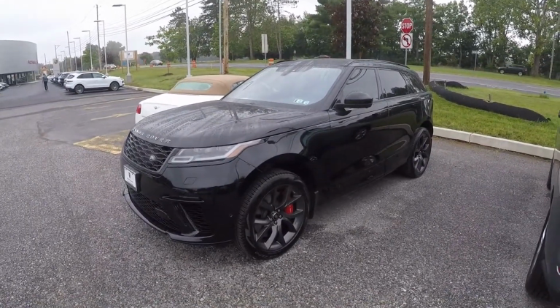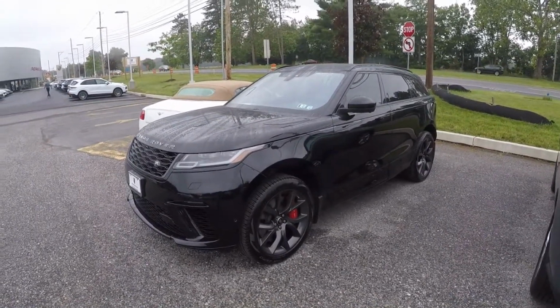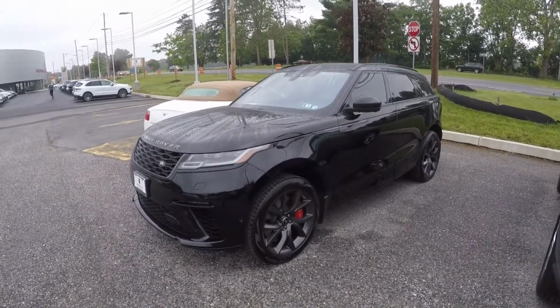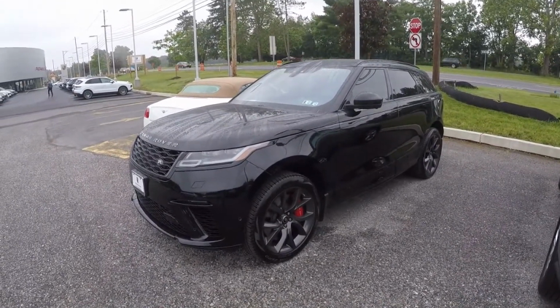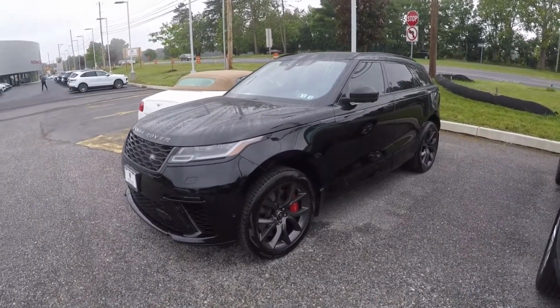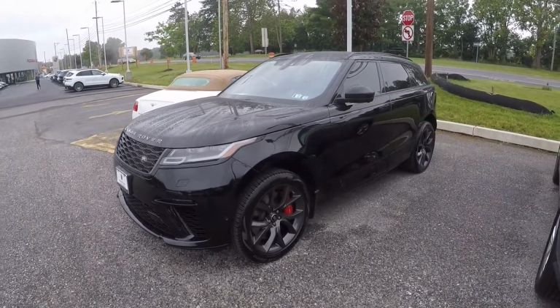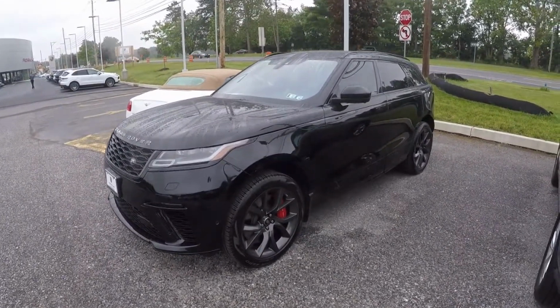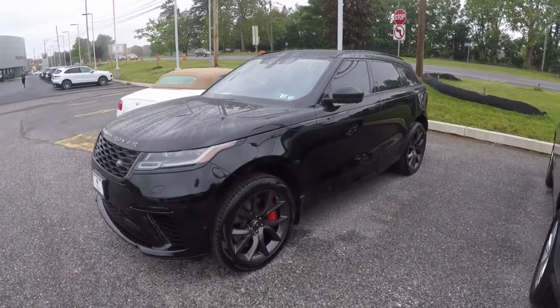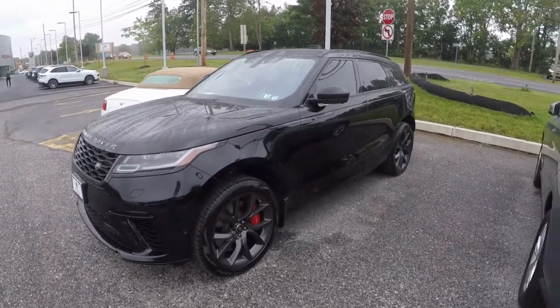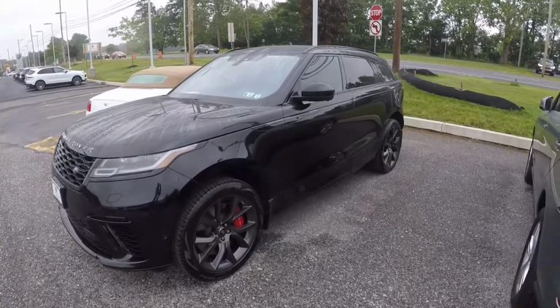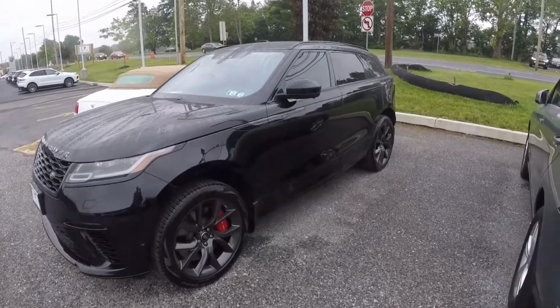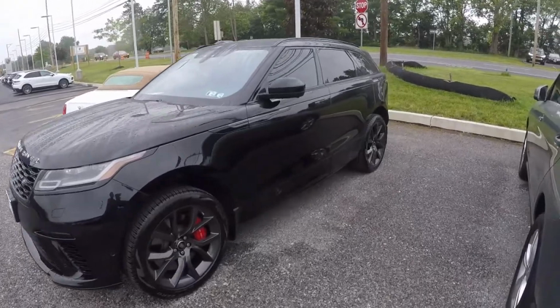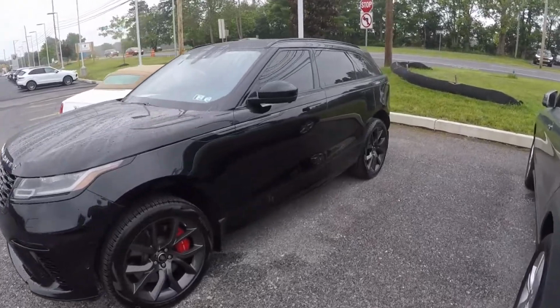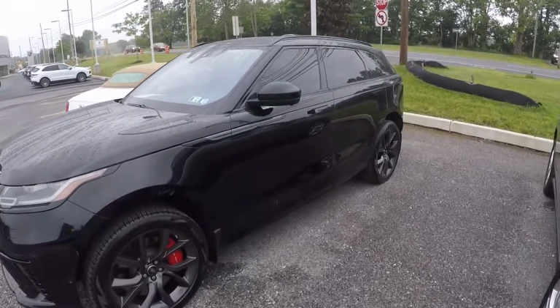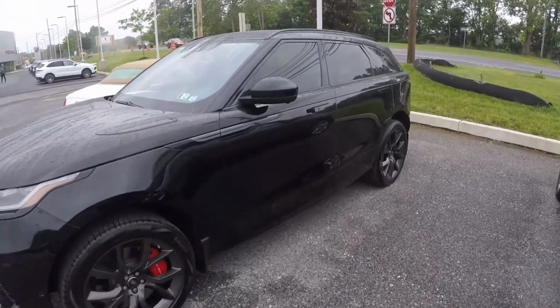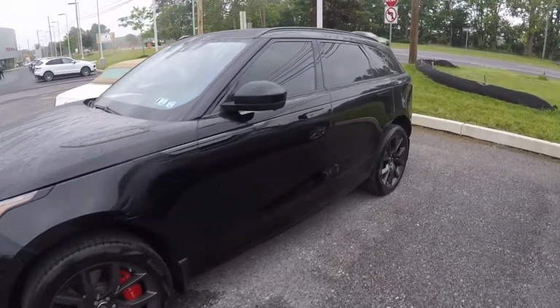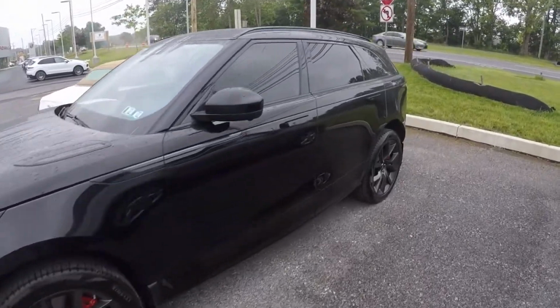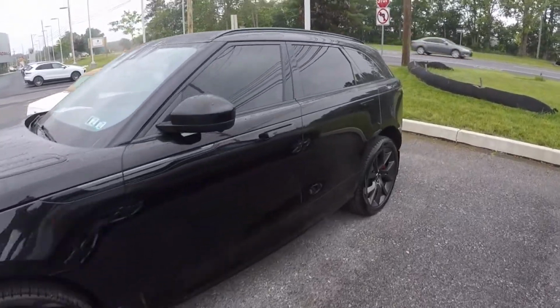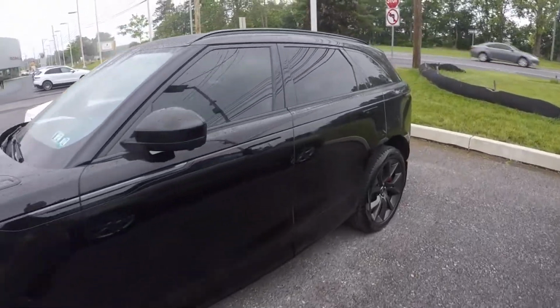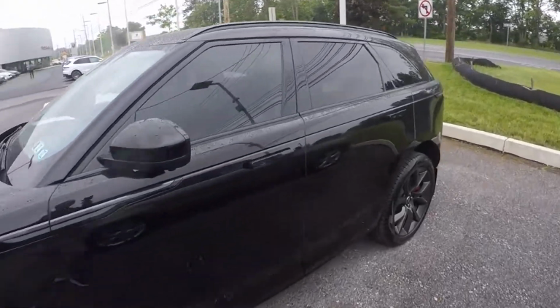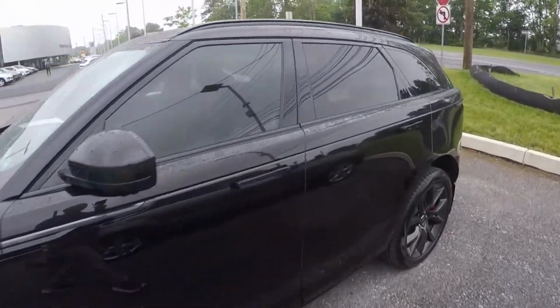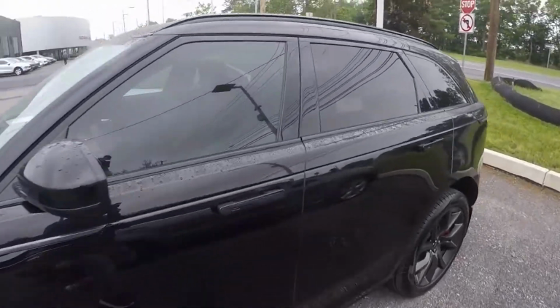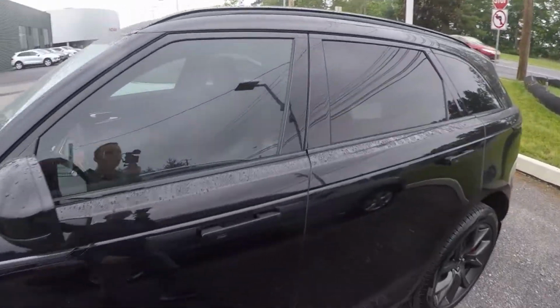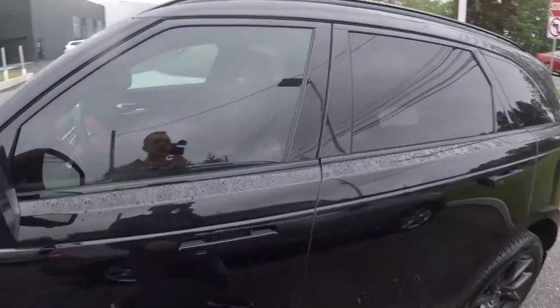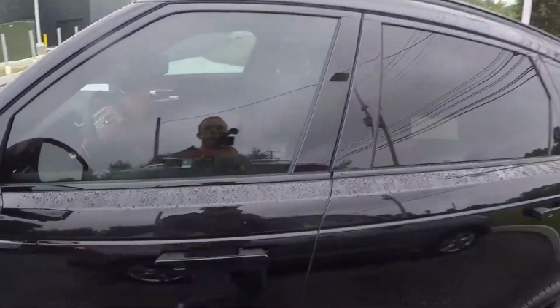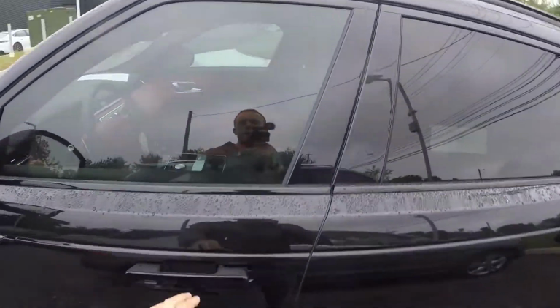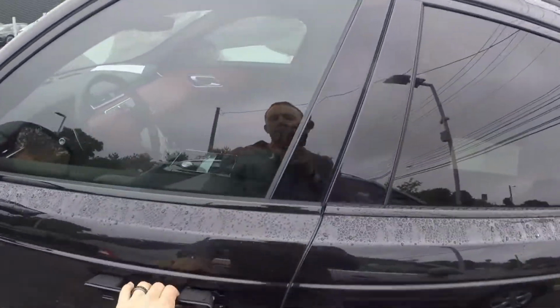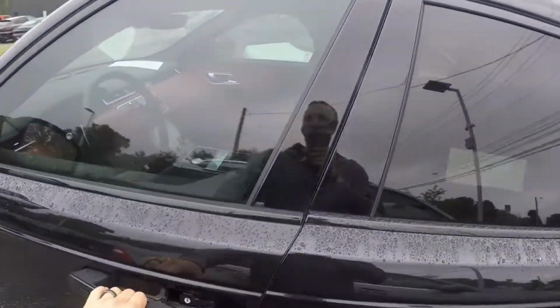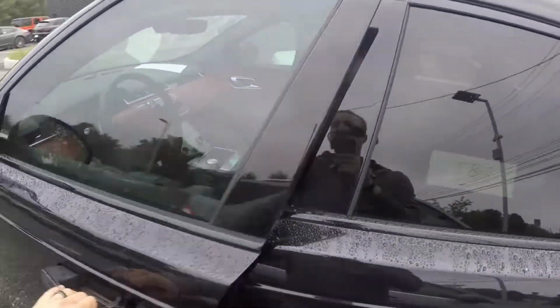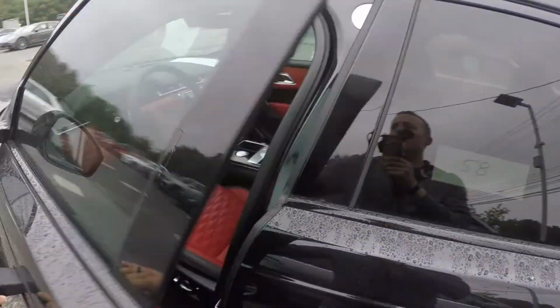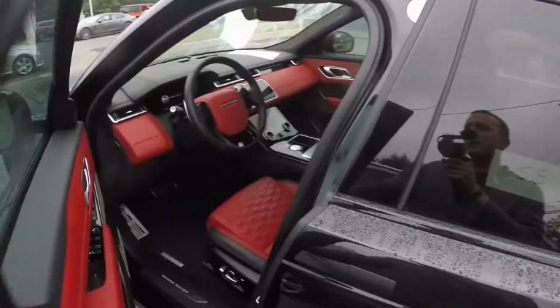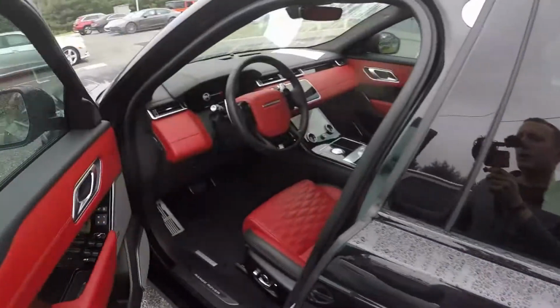It's essentially the Range Rover Velar SVR, and in this video we're going to take it for a drive.